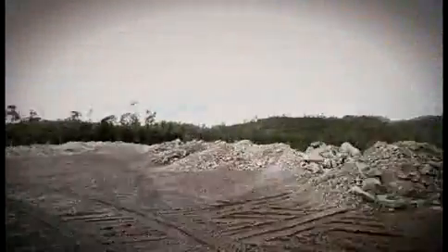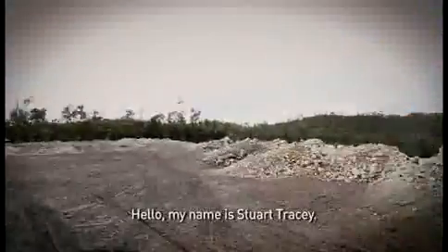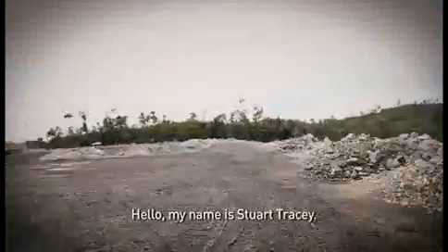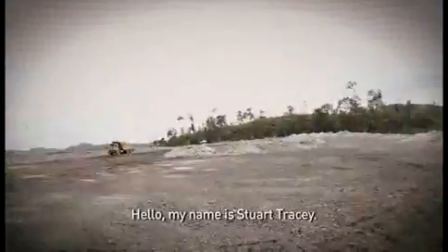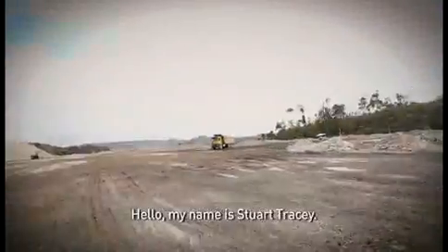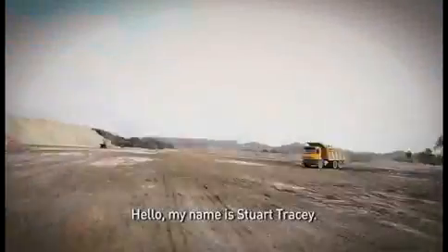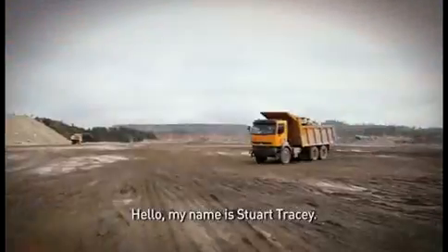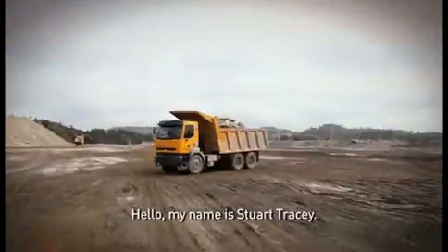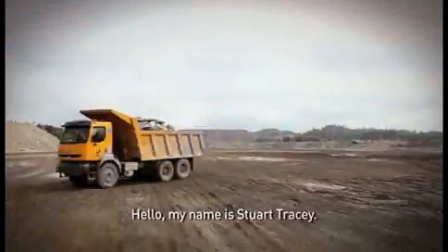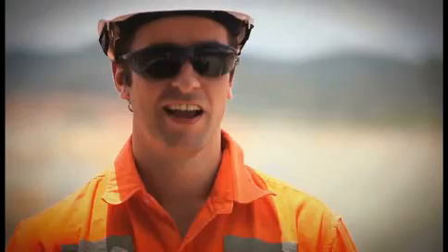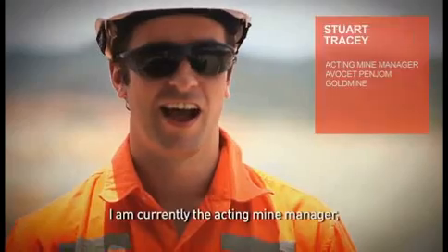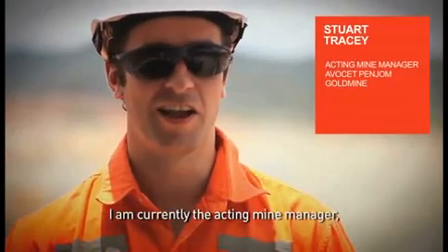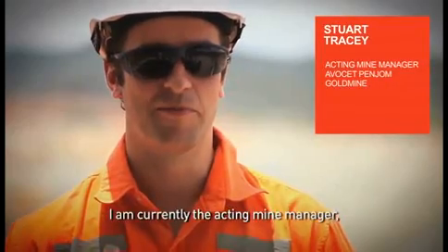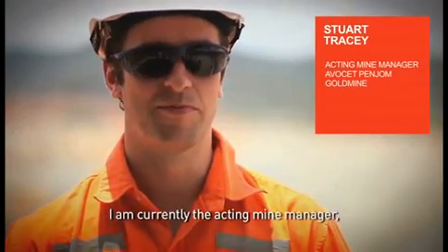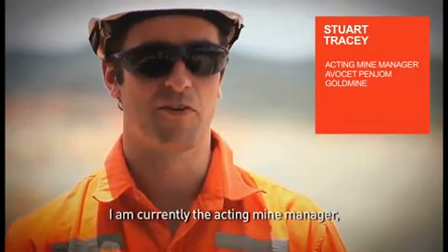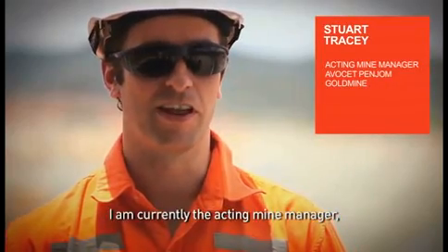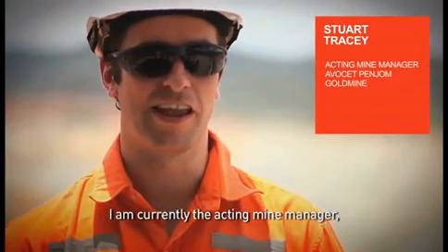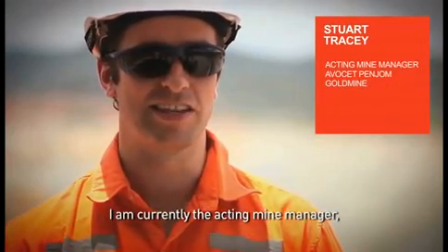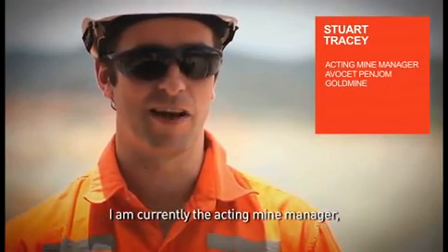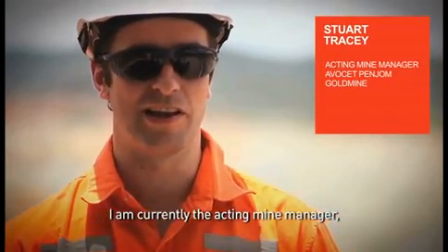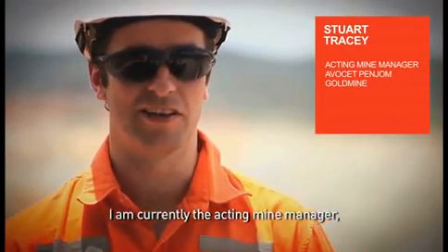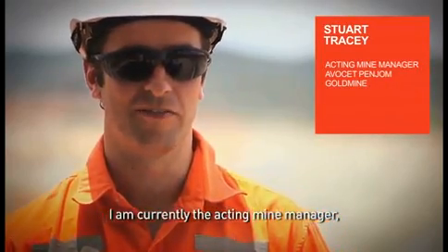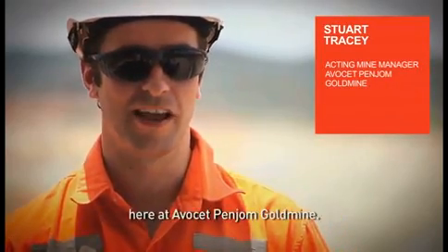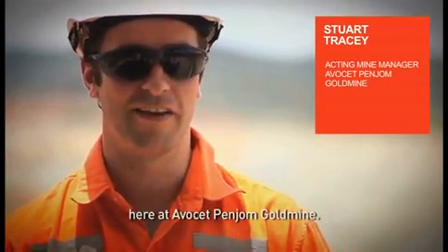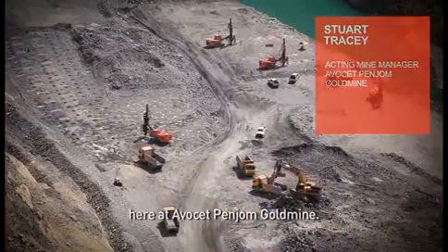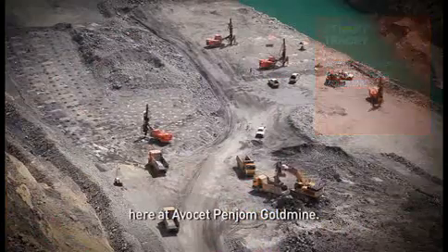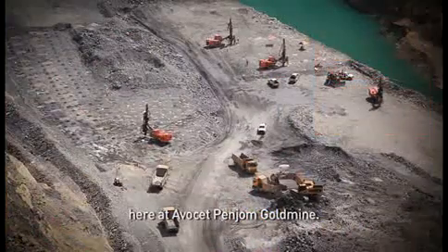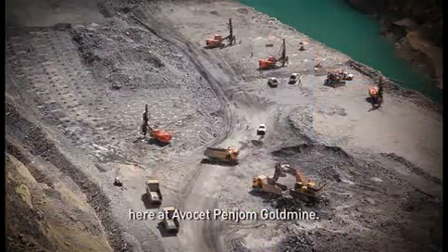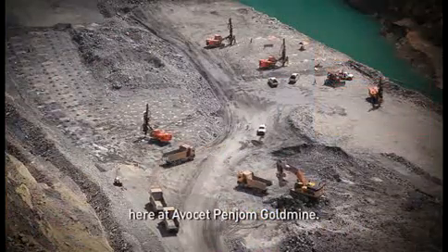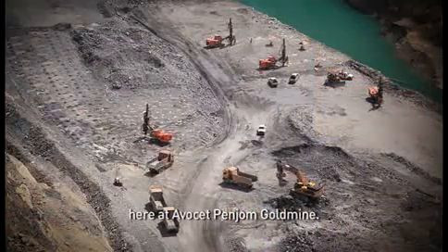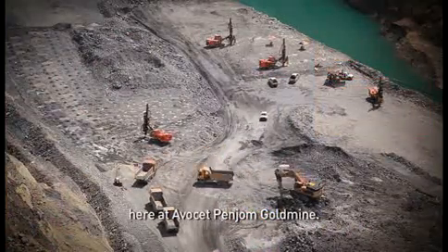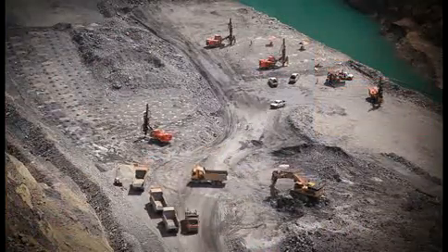Hello, my name is Stu Tracy. I'm currently the acting mine manager here at Averset's Penjom Goldmine.